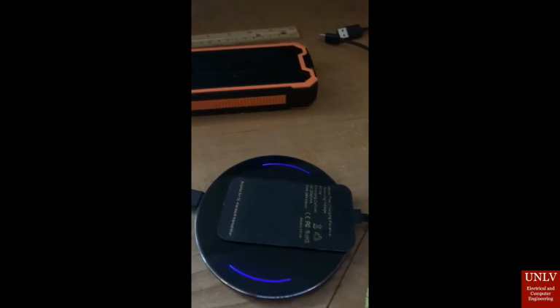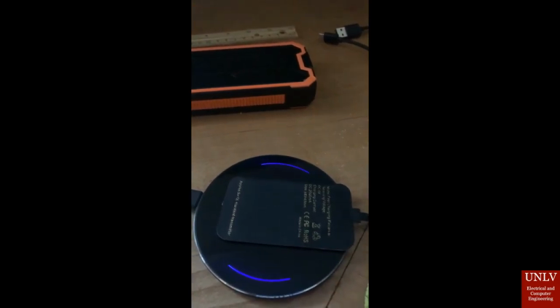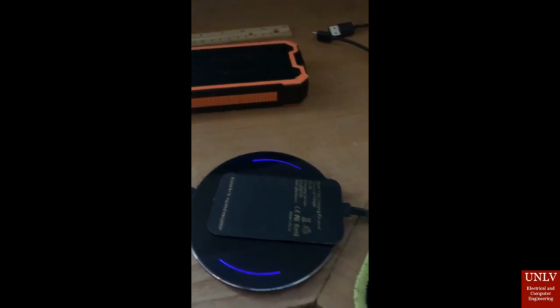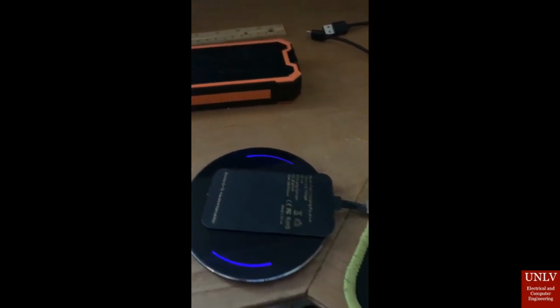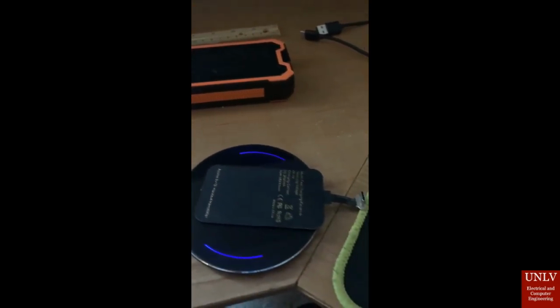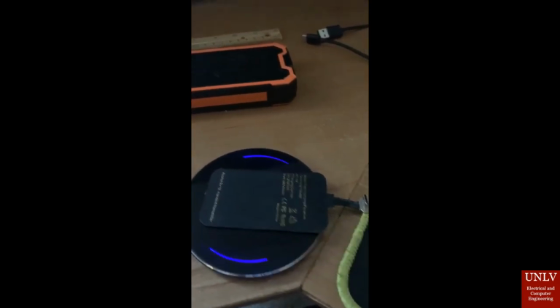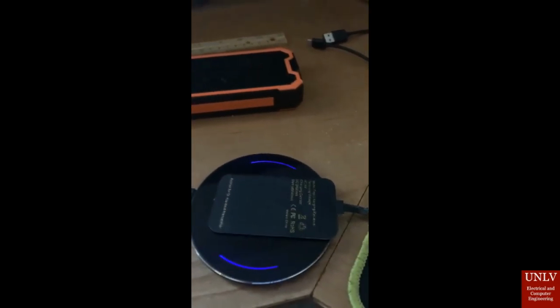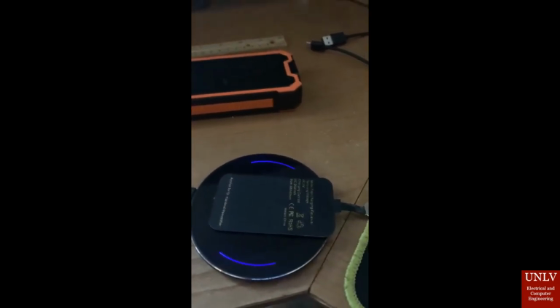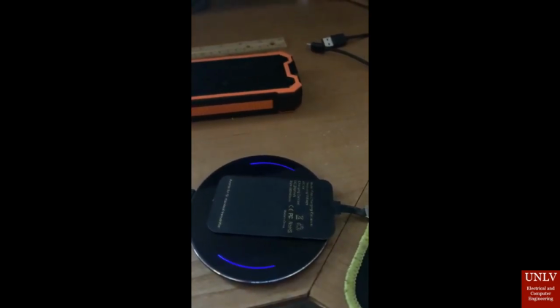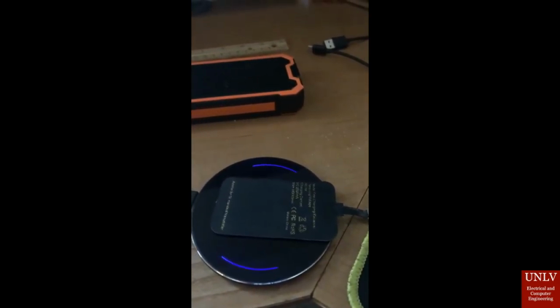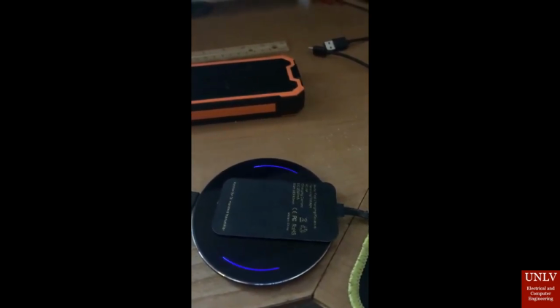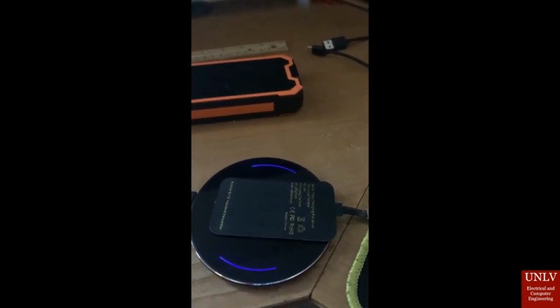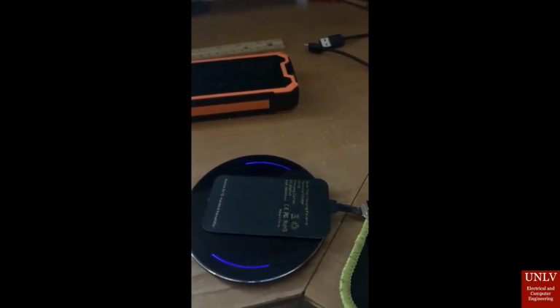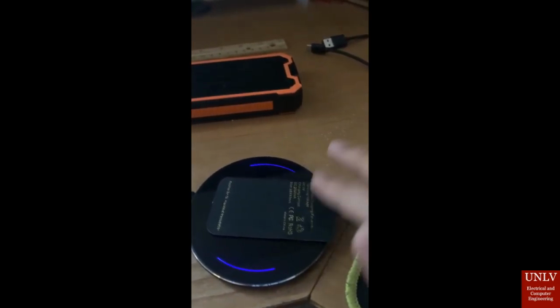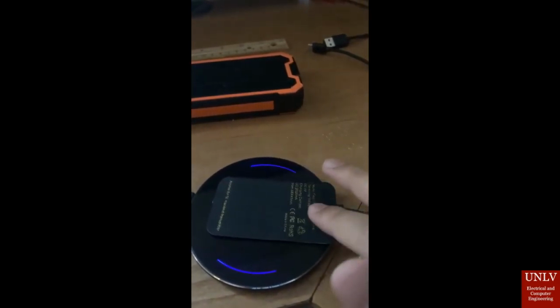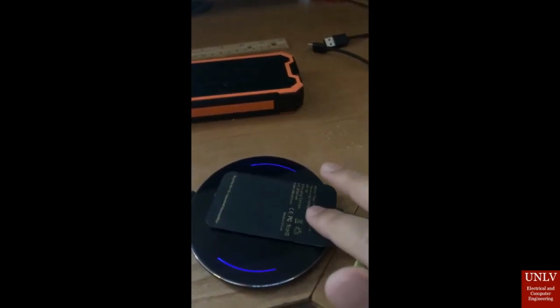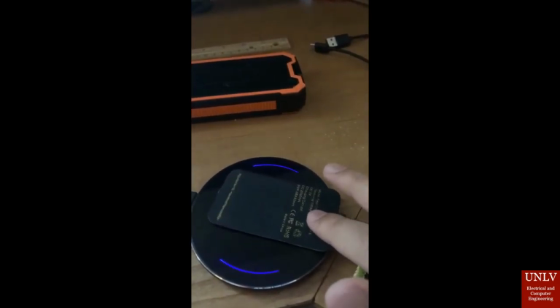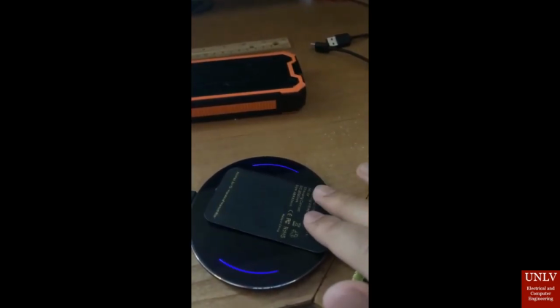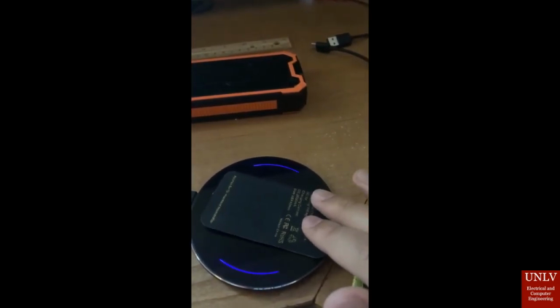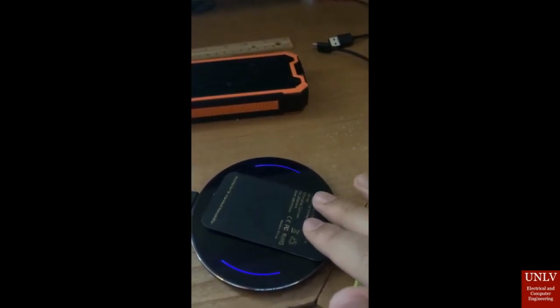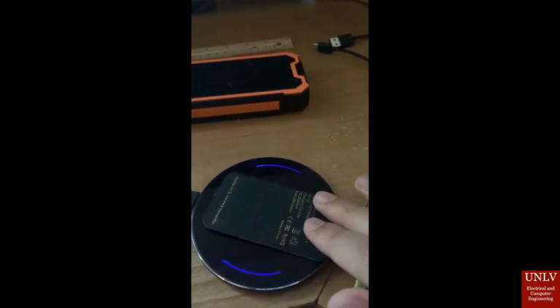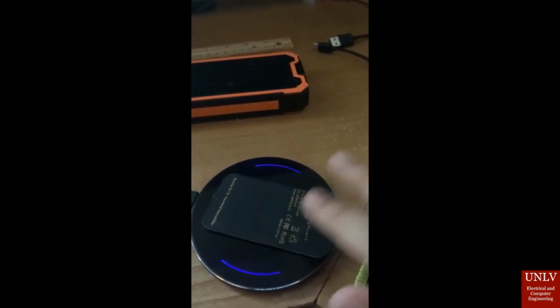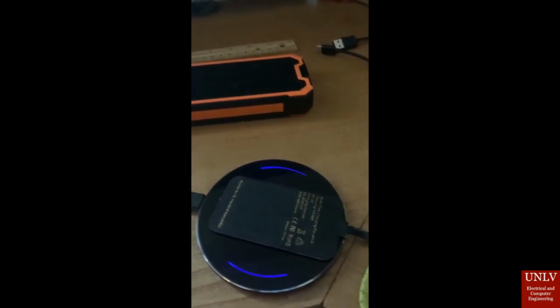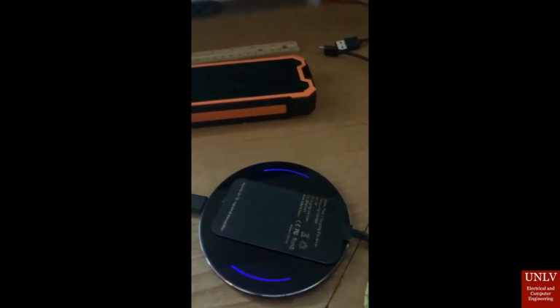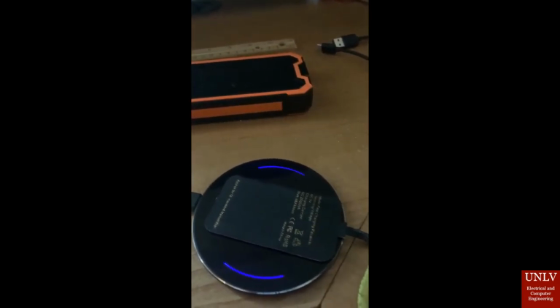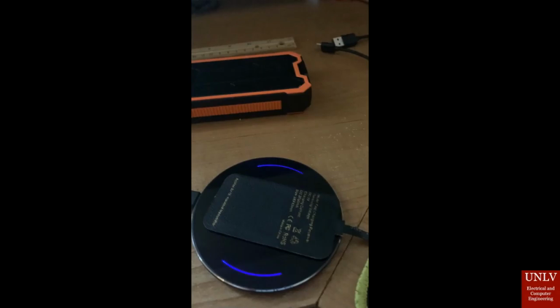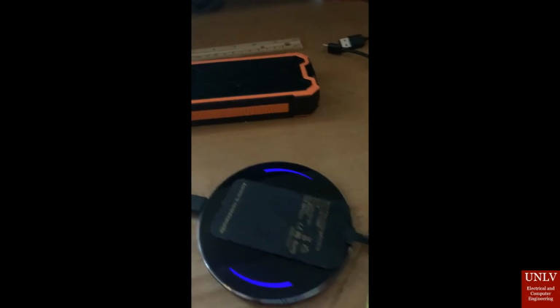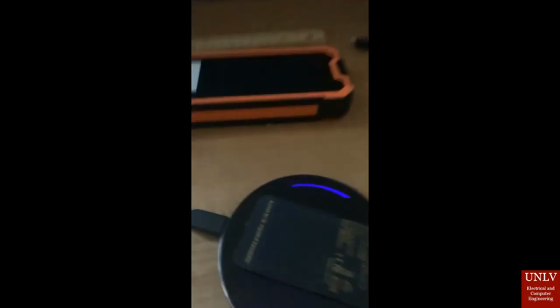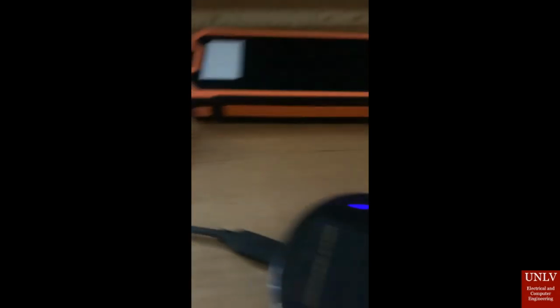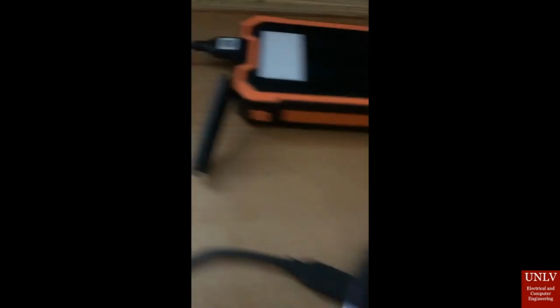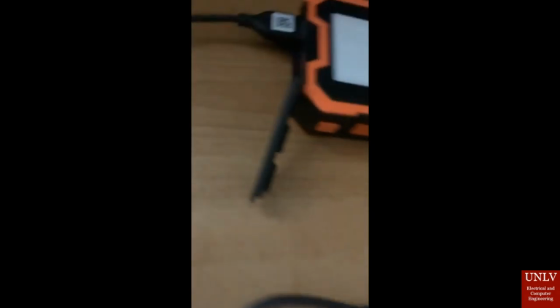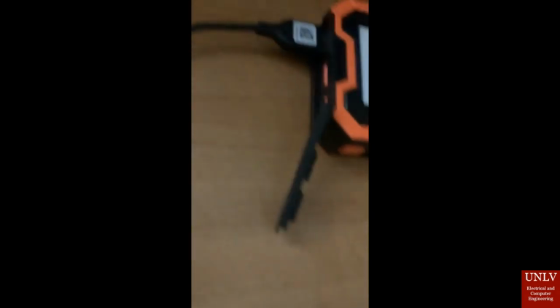Here's how our charging pad will look. We have the QI transmitter and the battery pack.